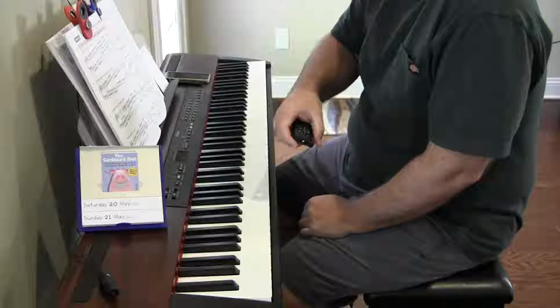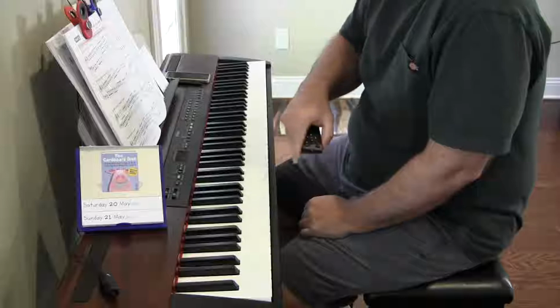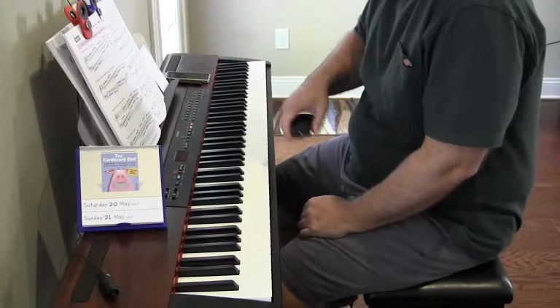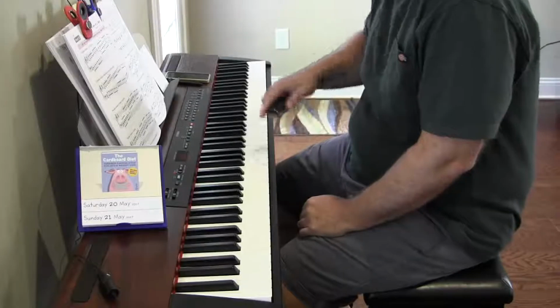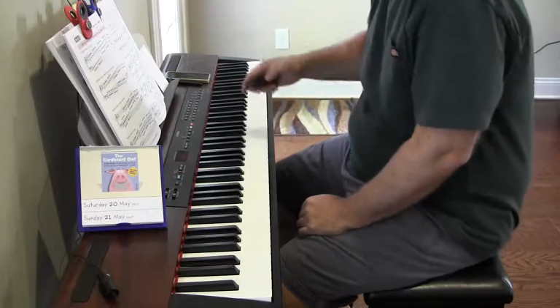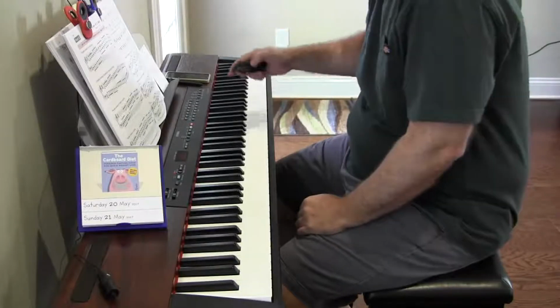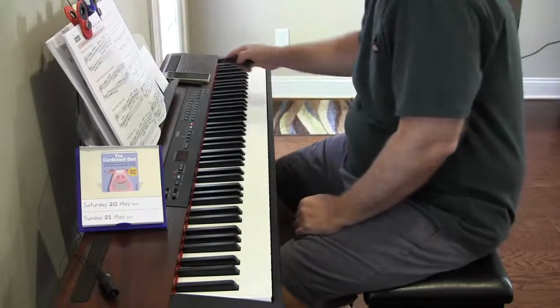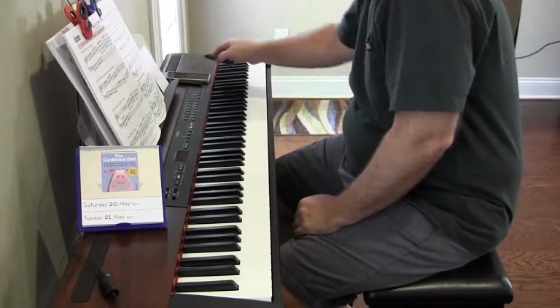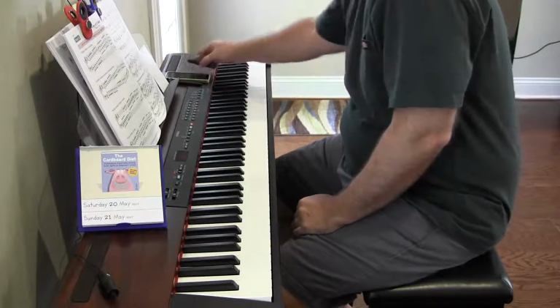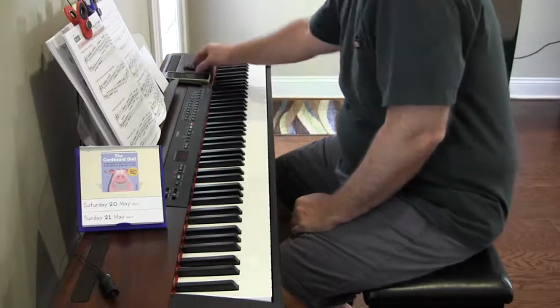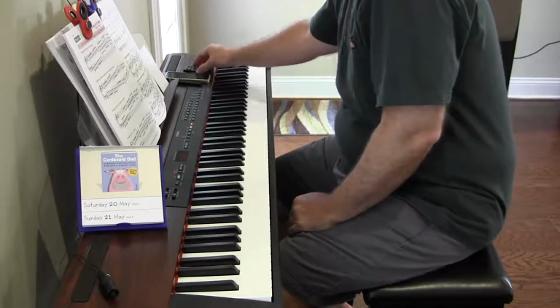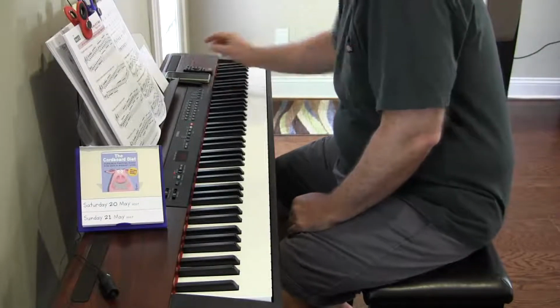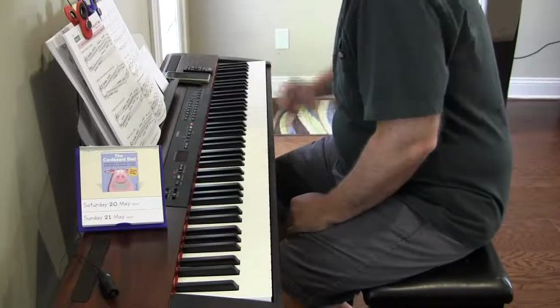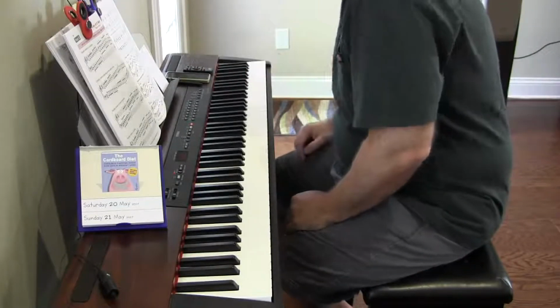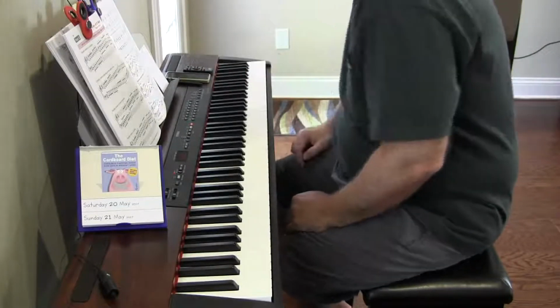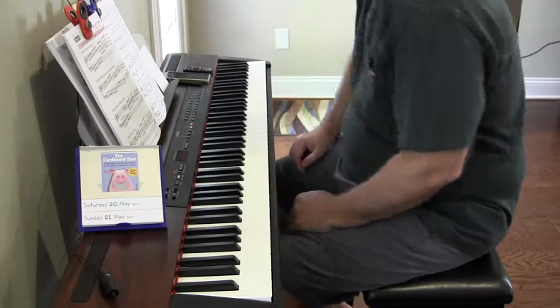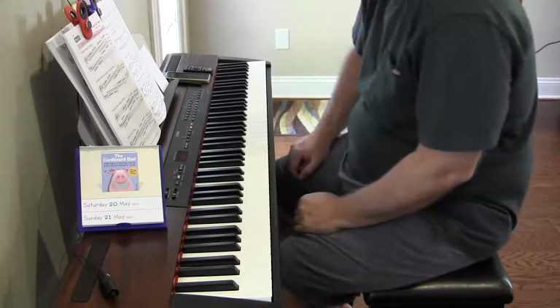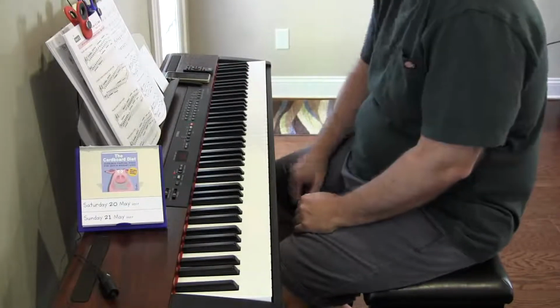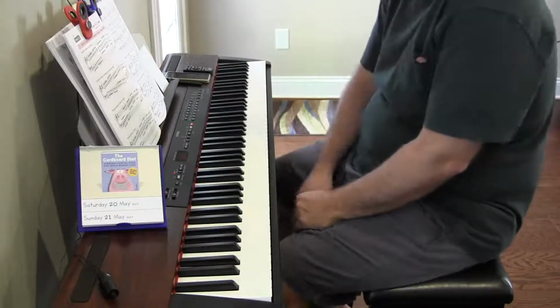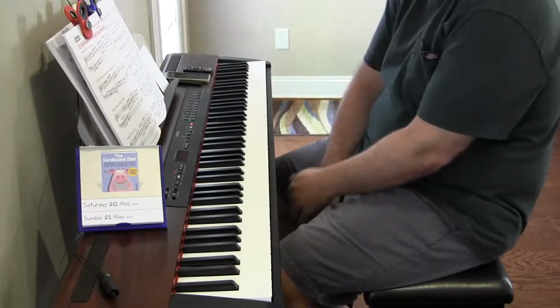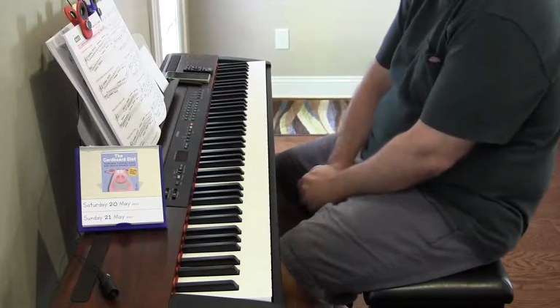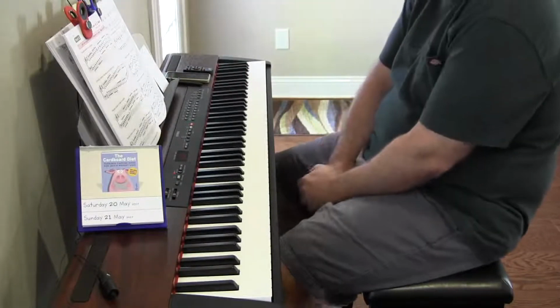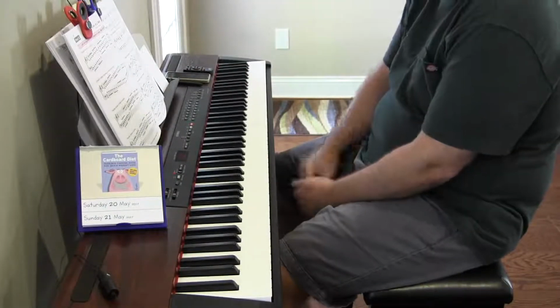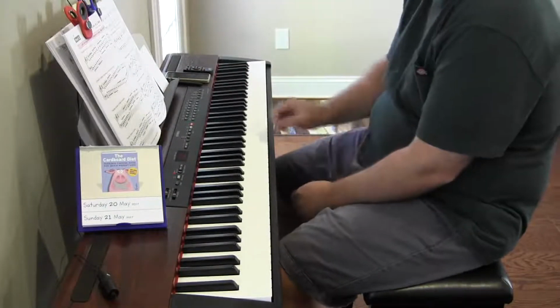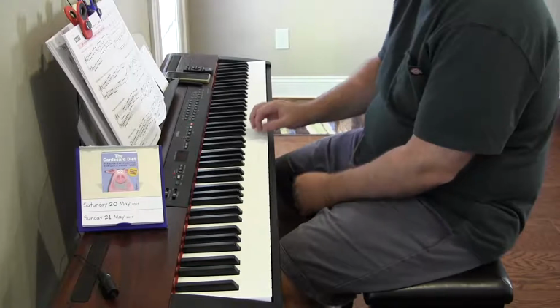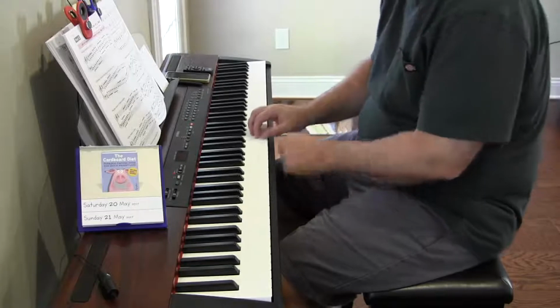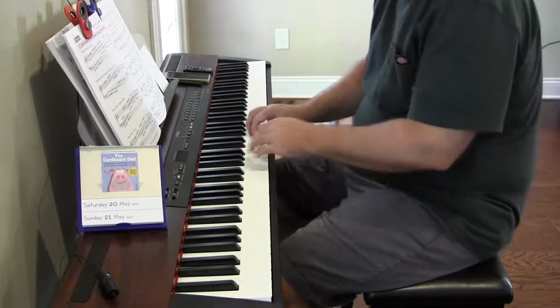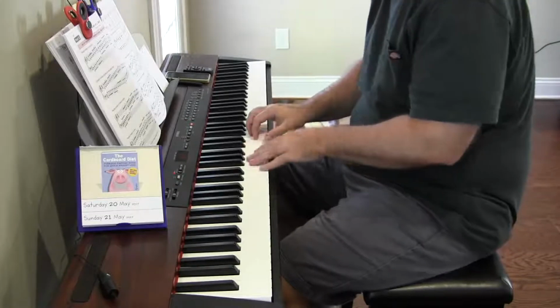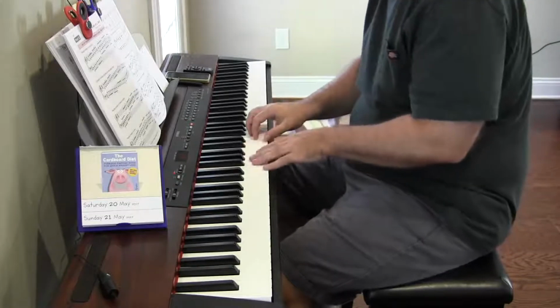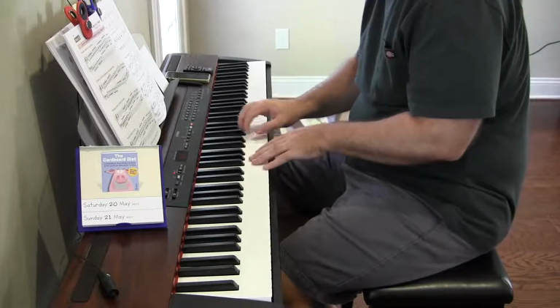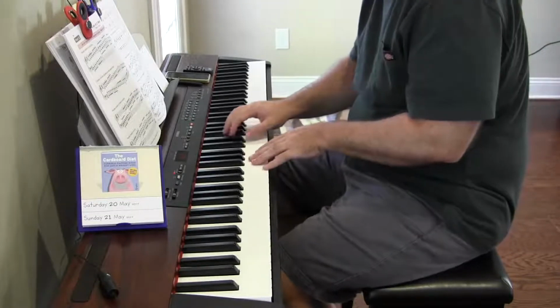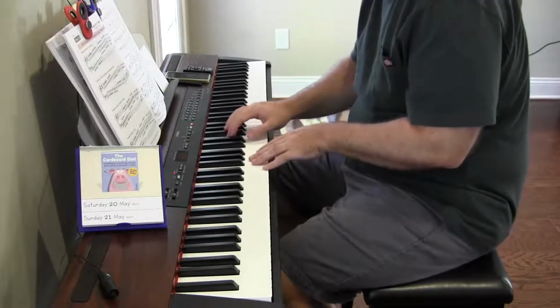Hey there. Key of C major, major scales, contrary motion, starting on the same note.